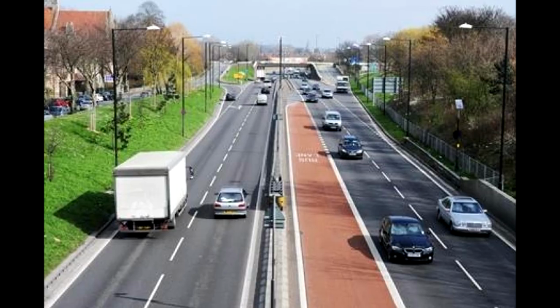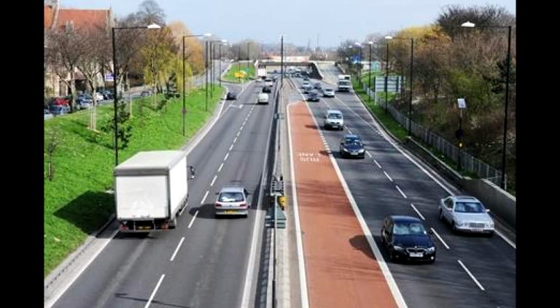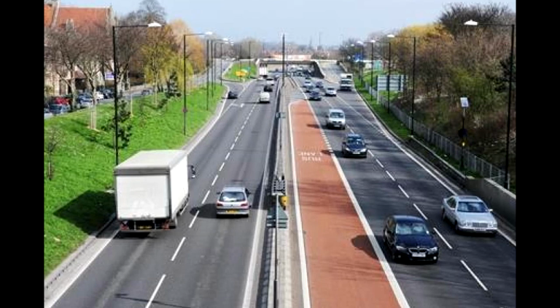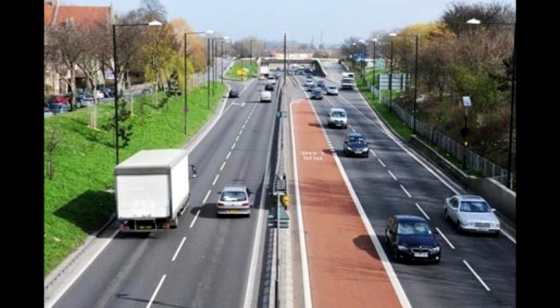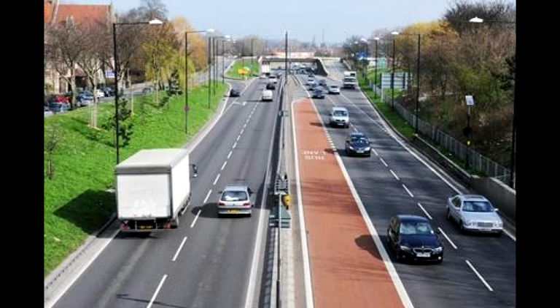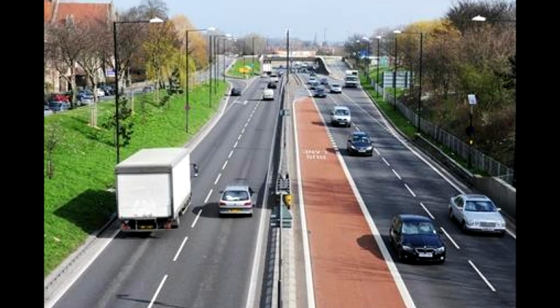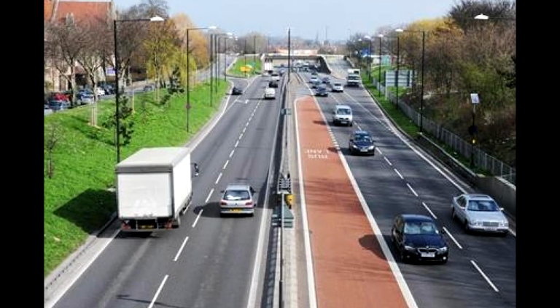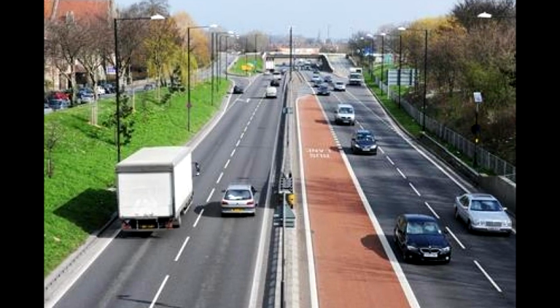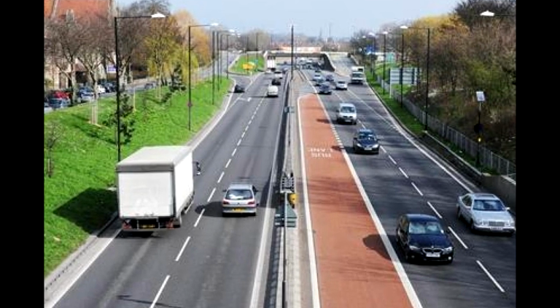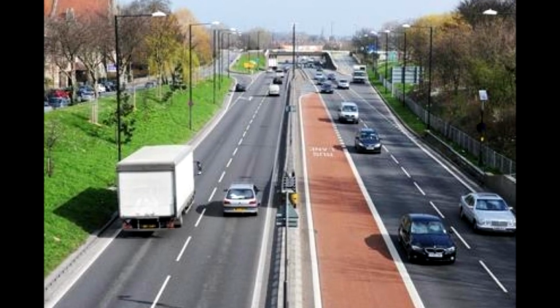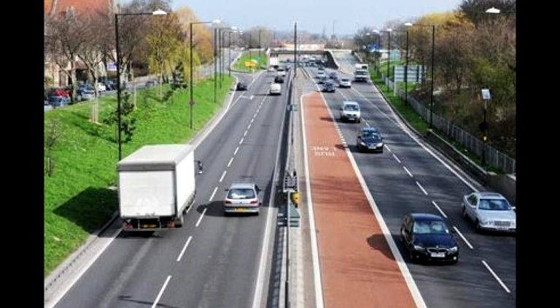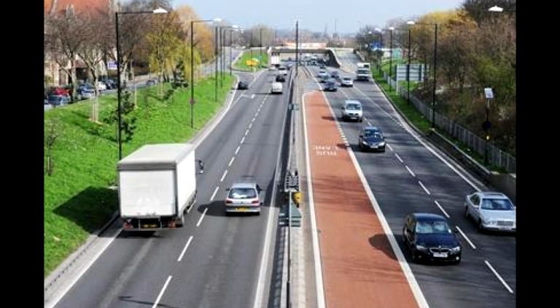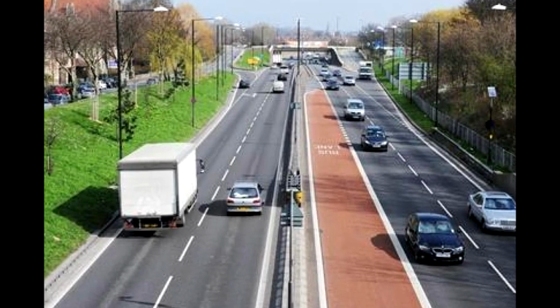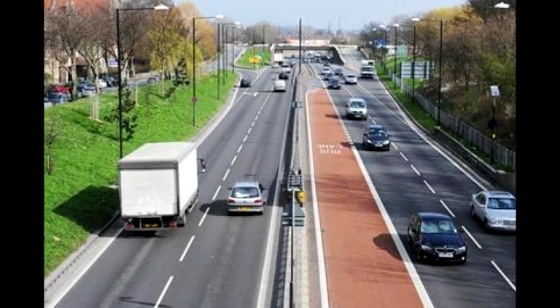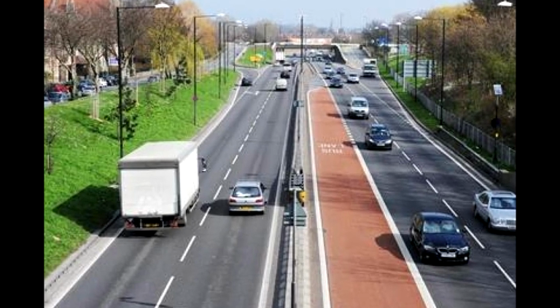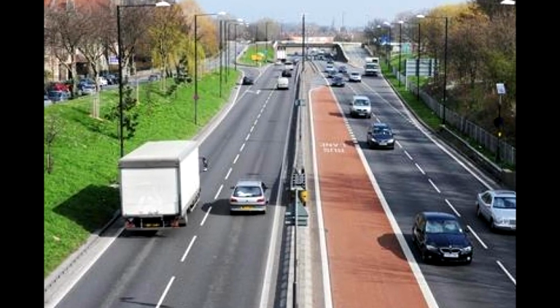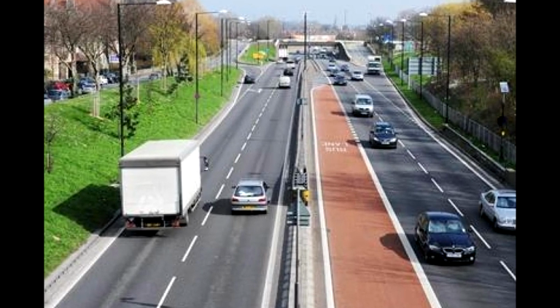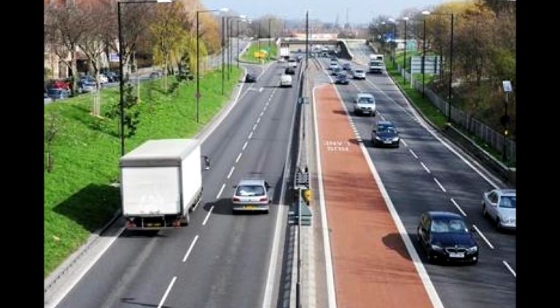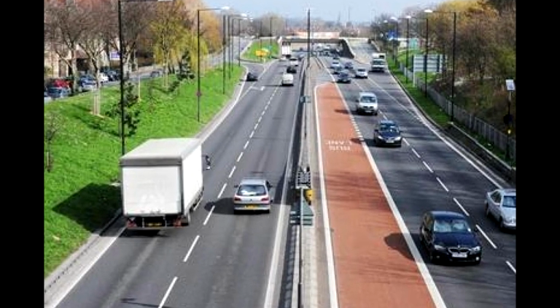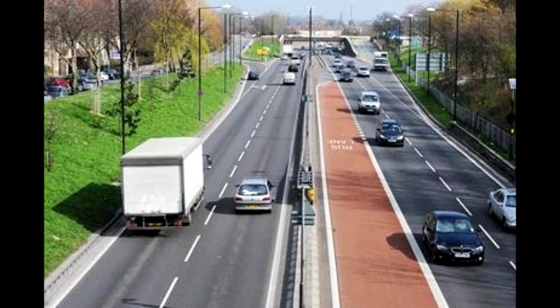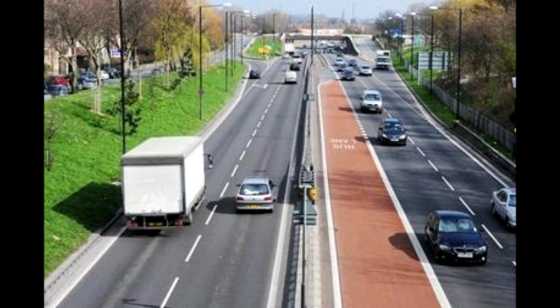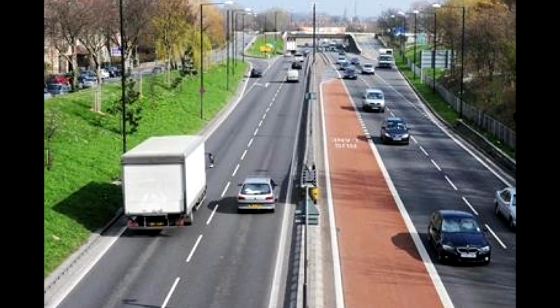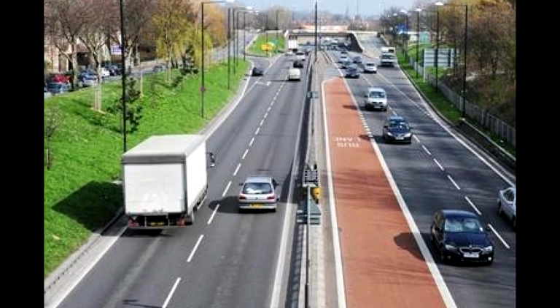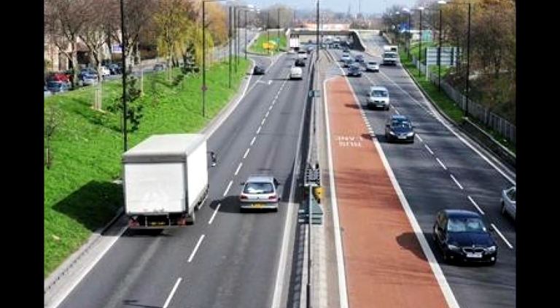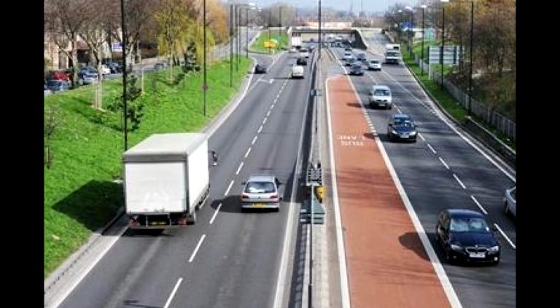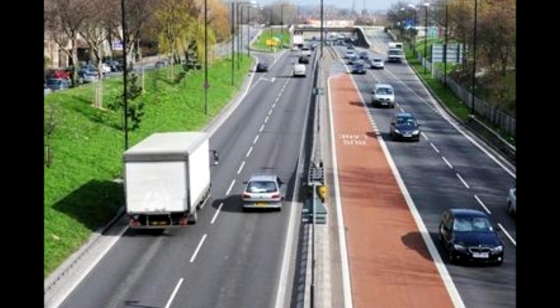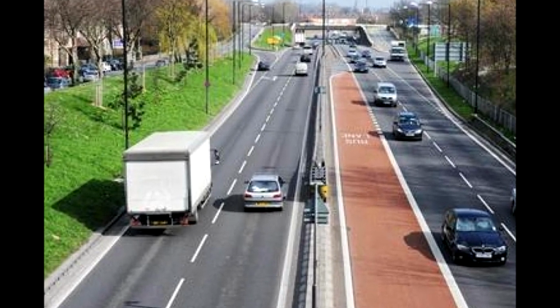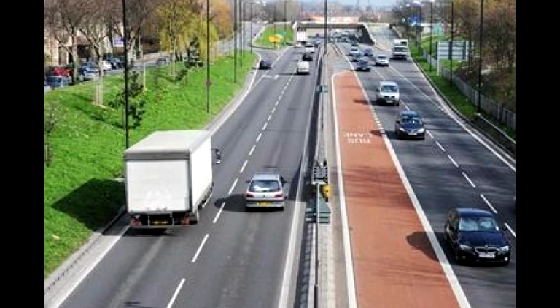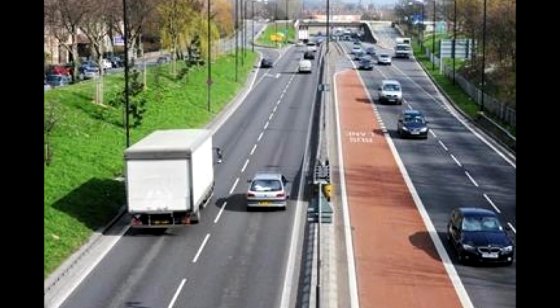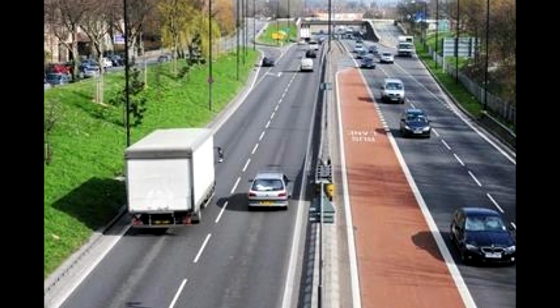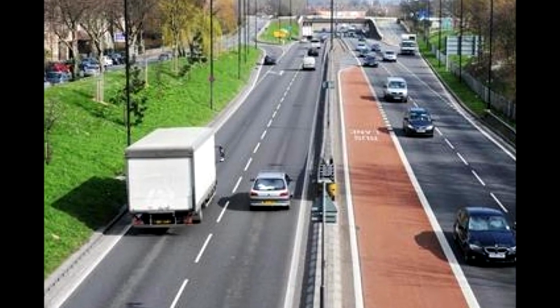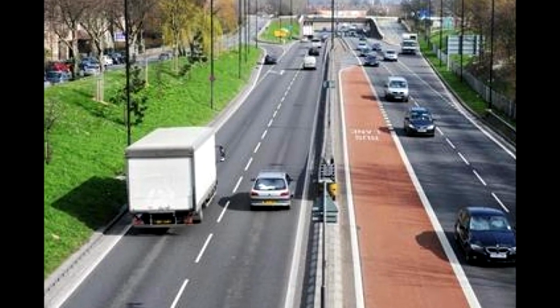Vans and trucks — HDVs — are limited to 60 on a dual carriageway and 50 on a single.